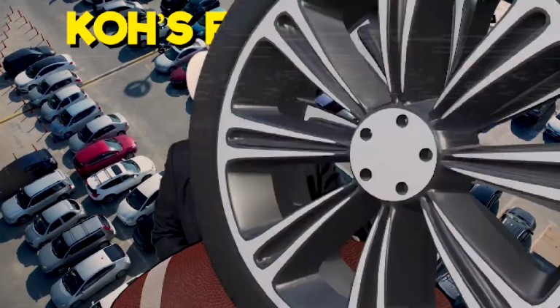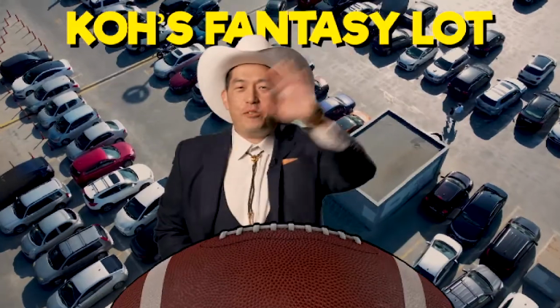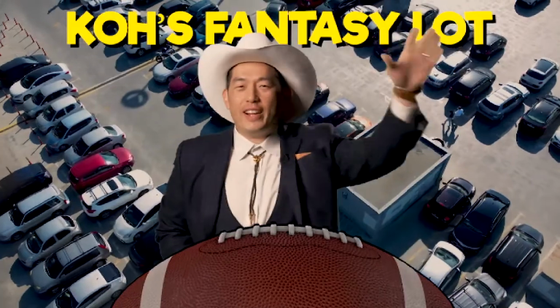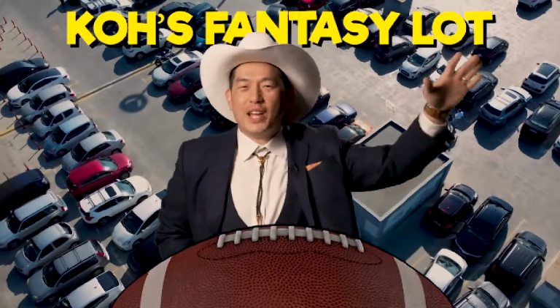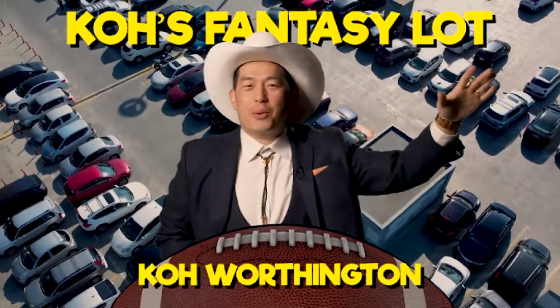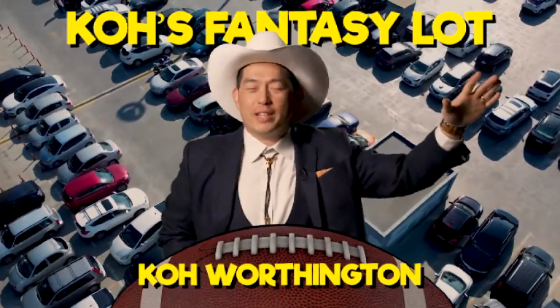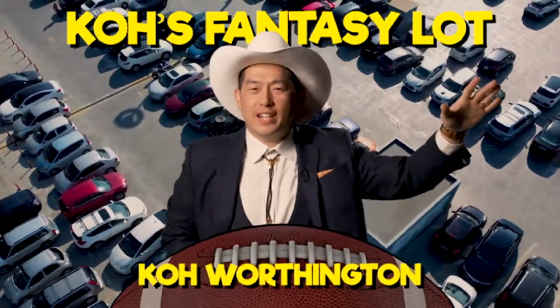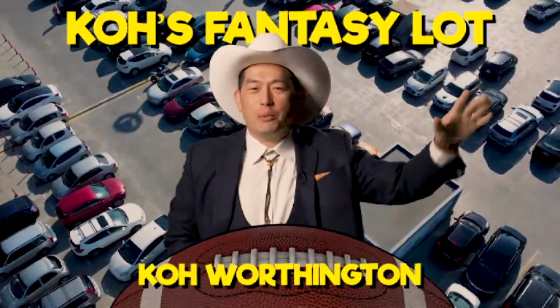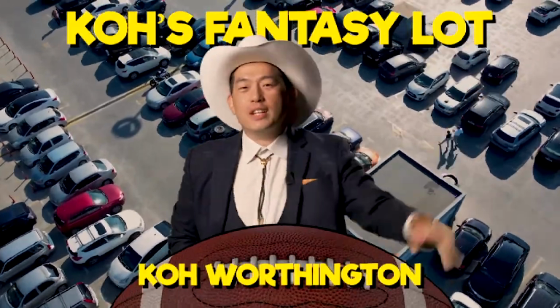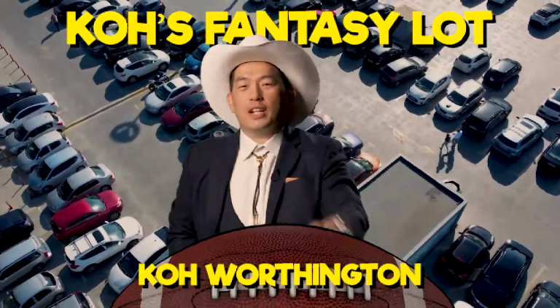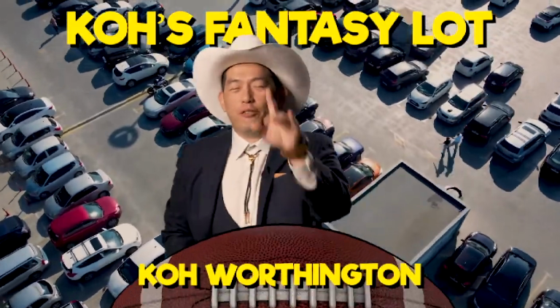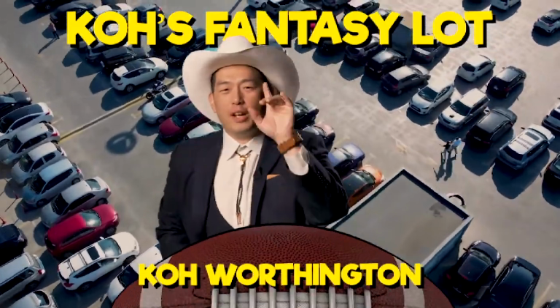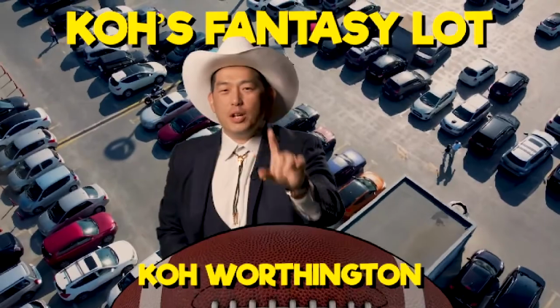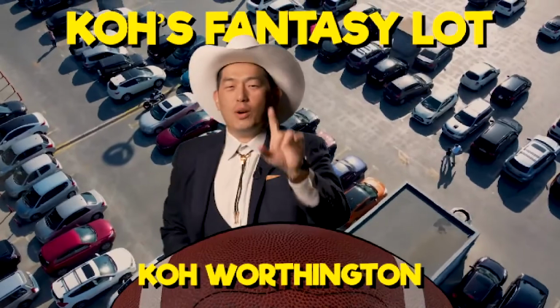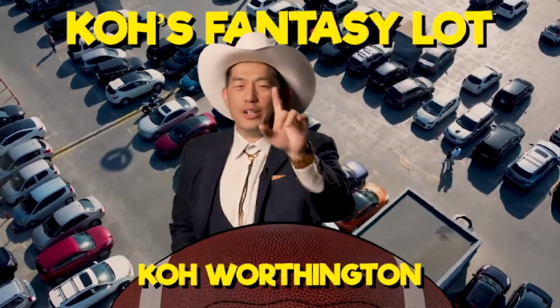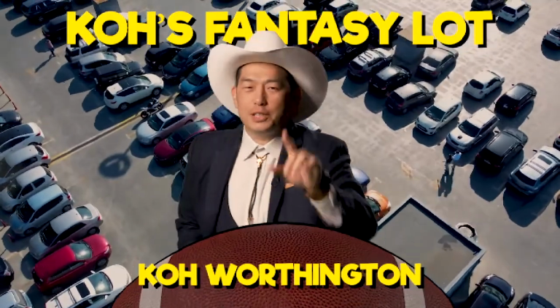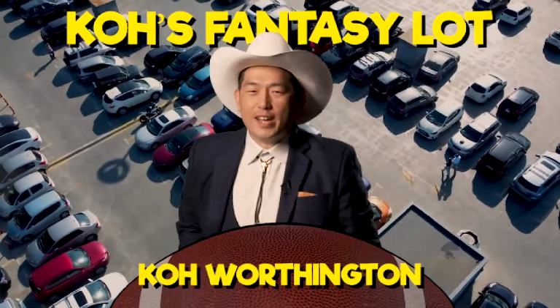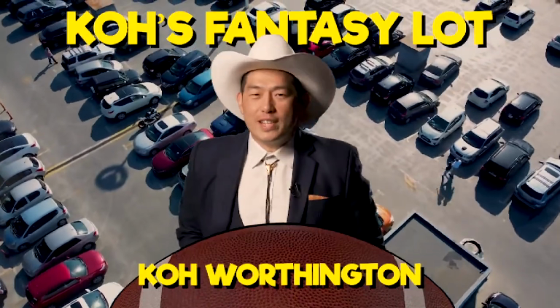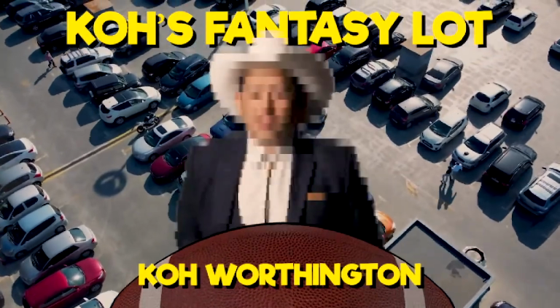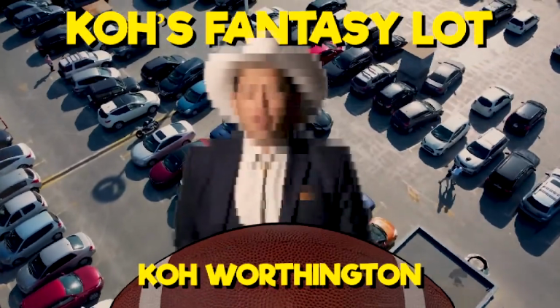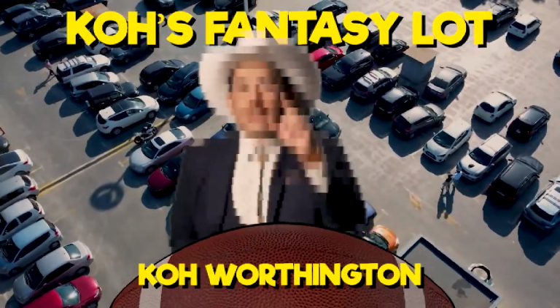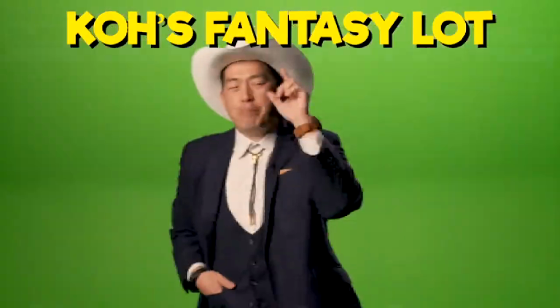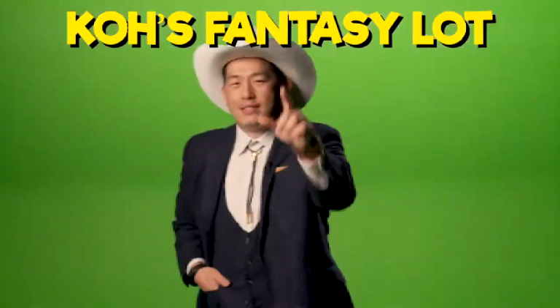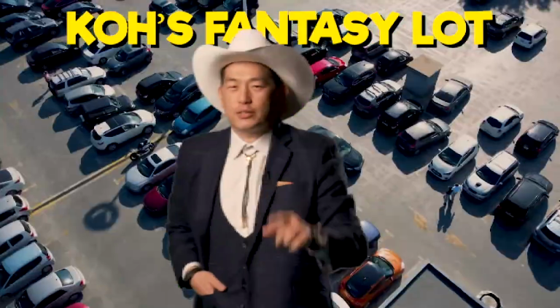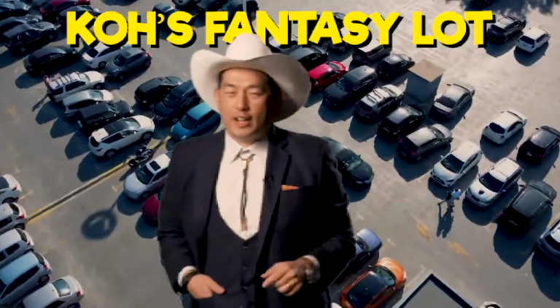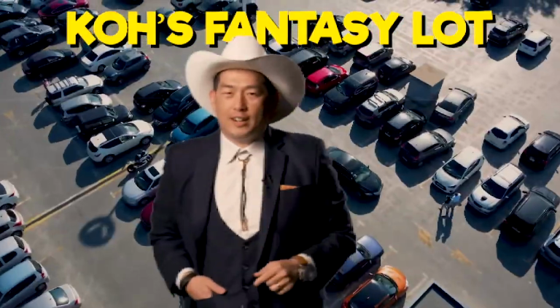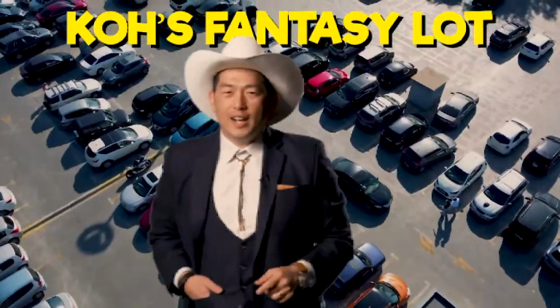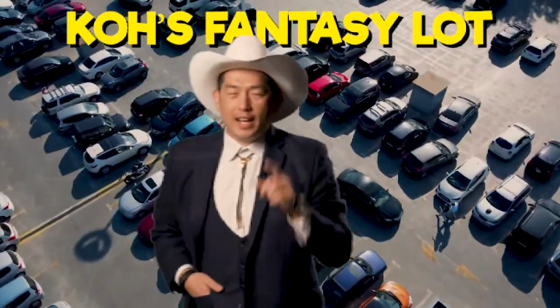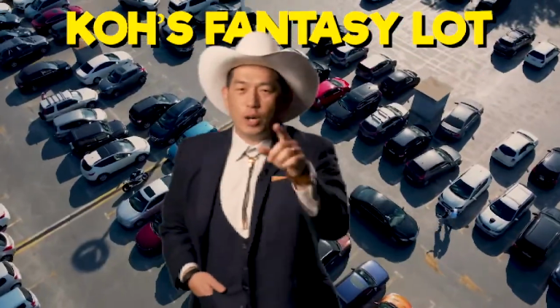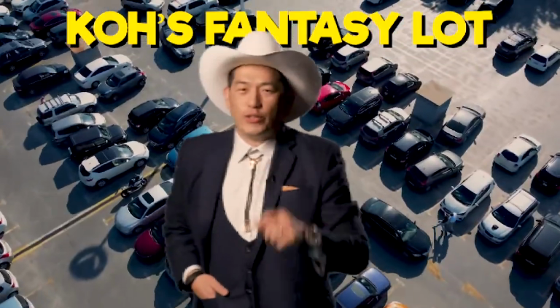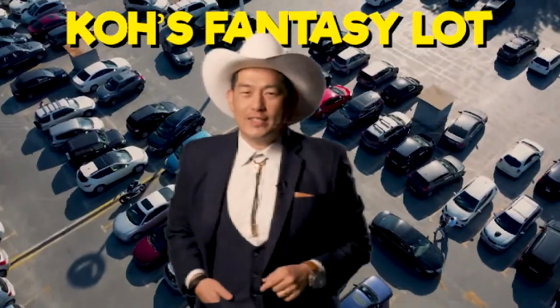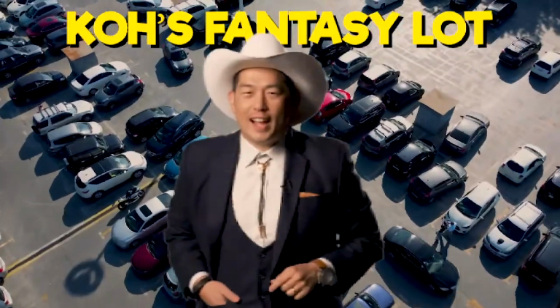Hey friends, Ko Worthington here, and whether you're looking for a new or used fantasy asset, we've got the best deals for you here at Ko's Fantasy Lock.